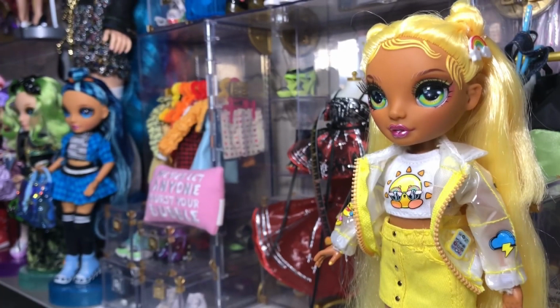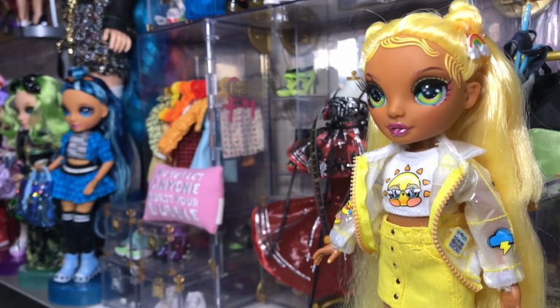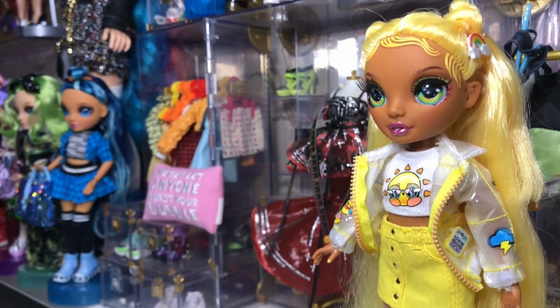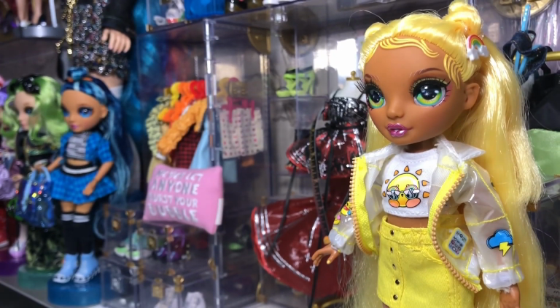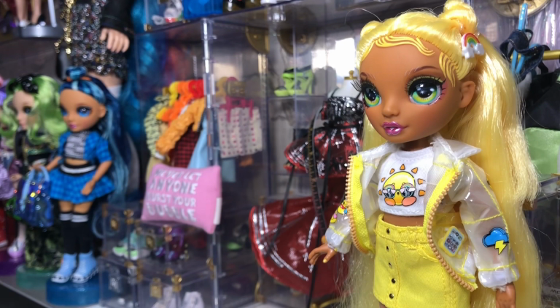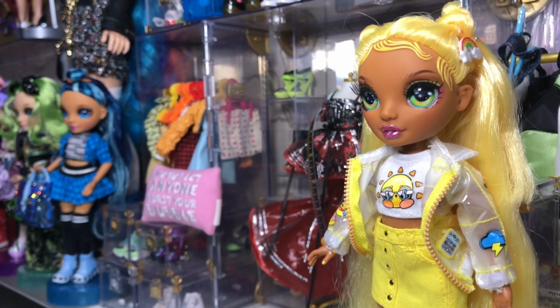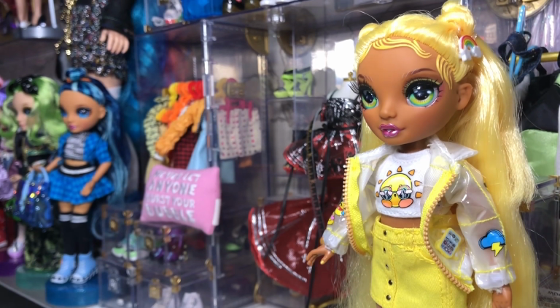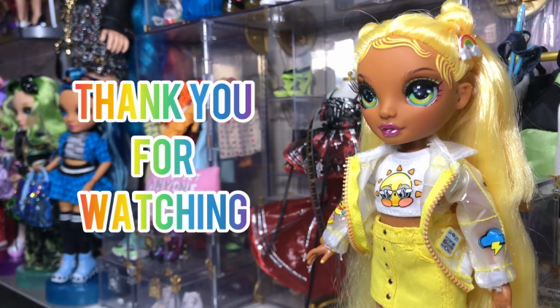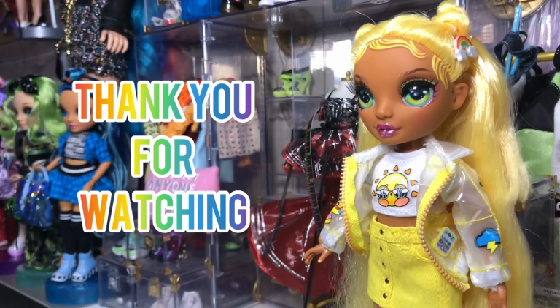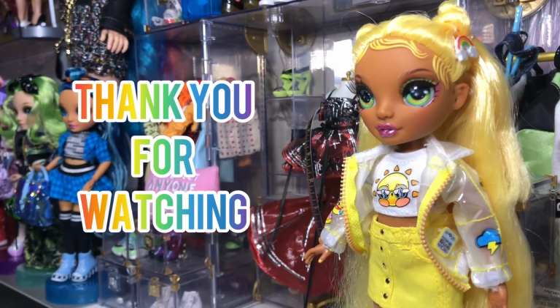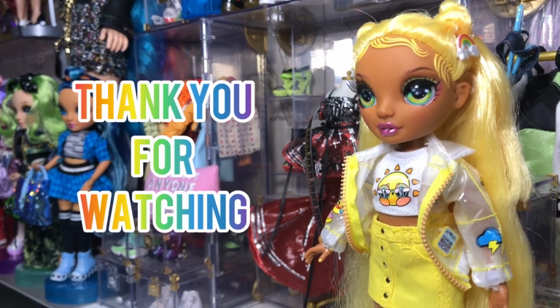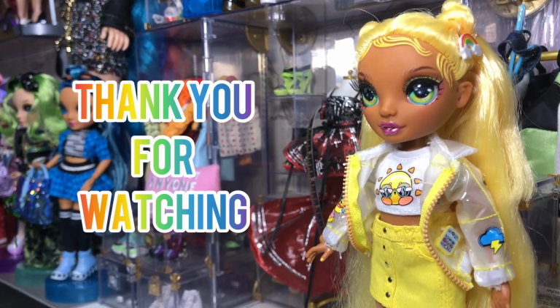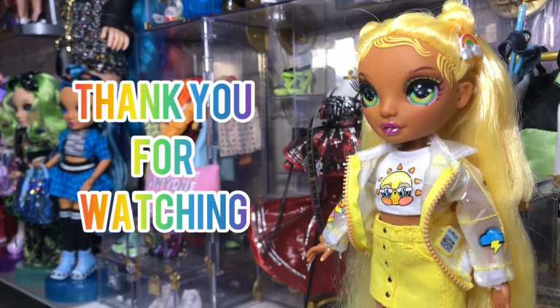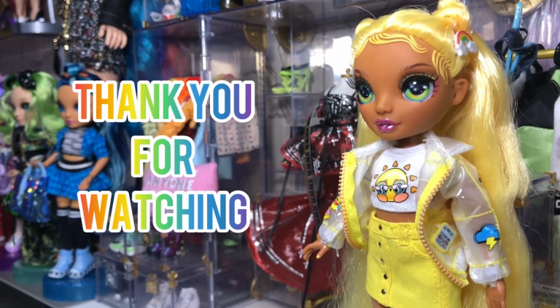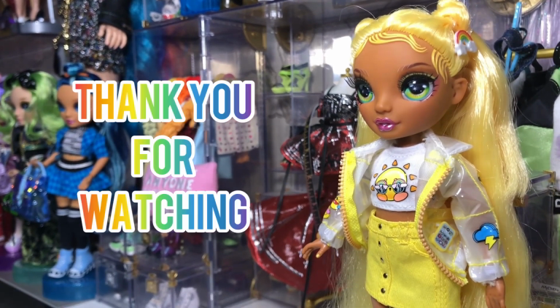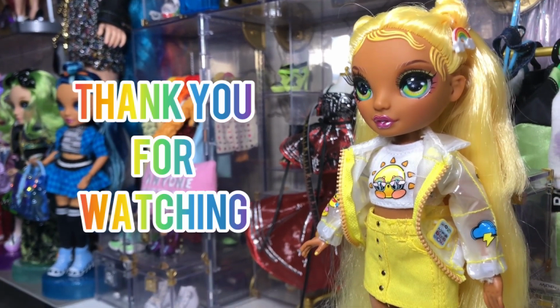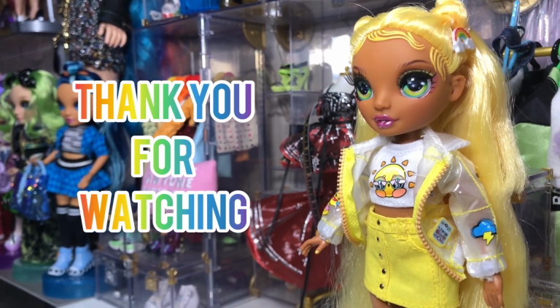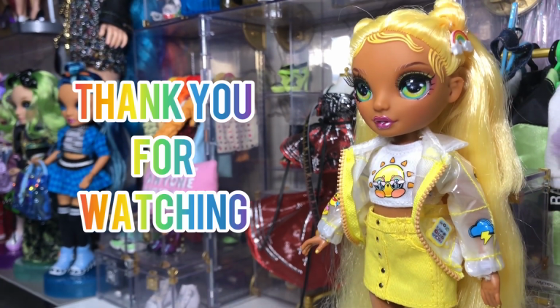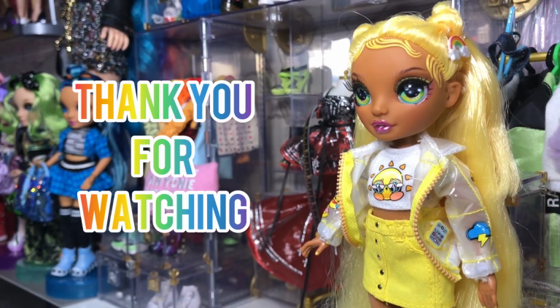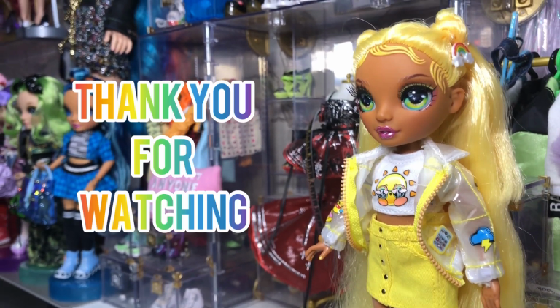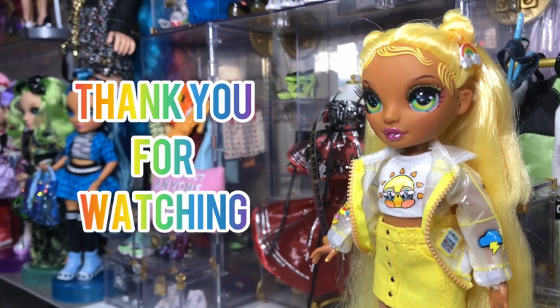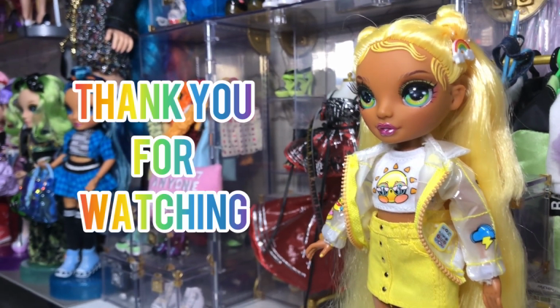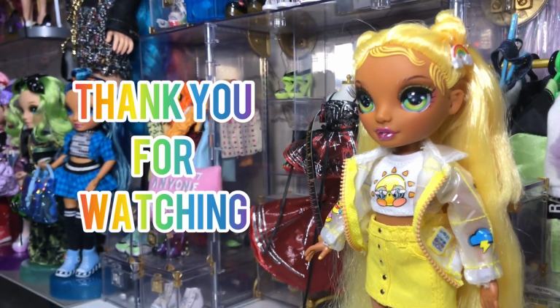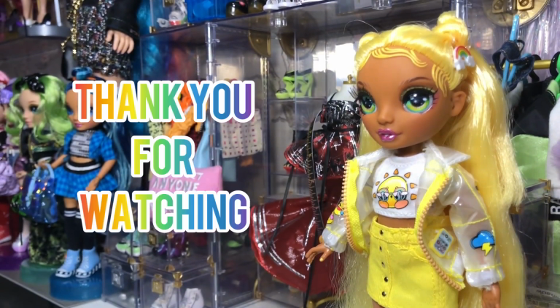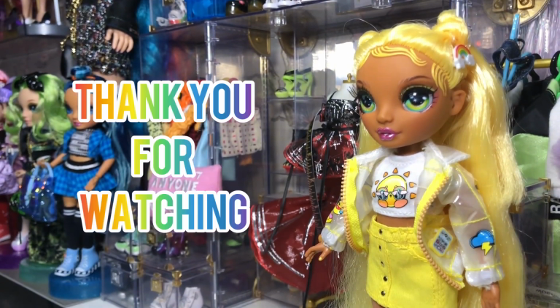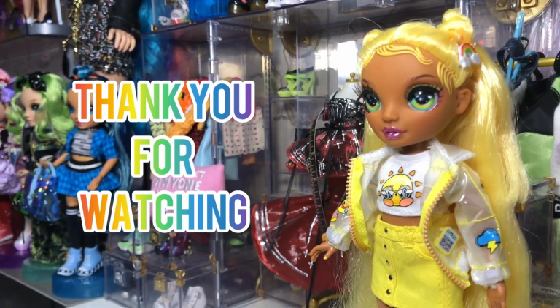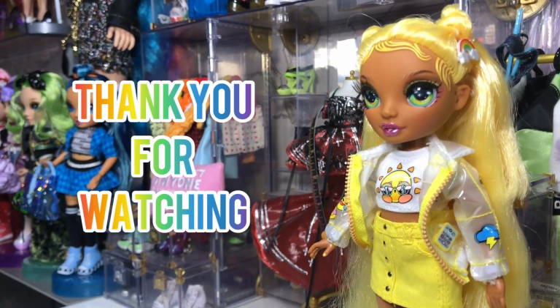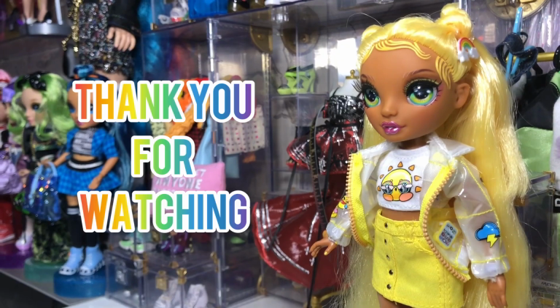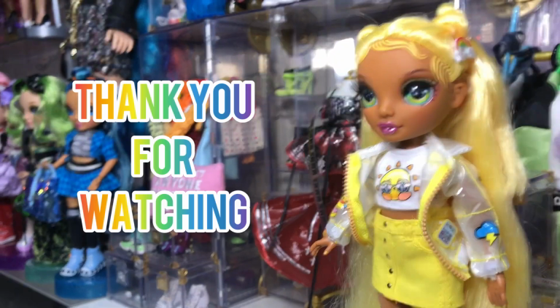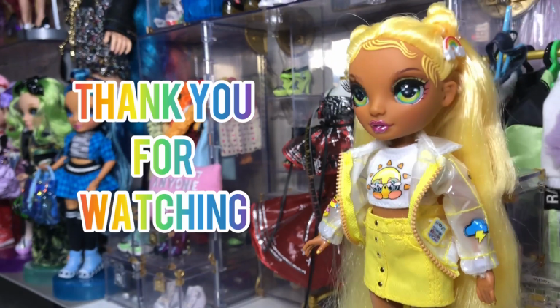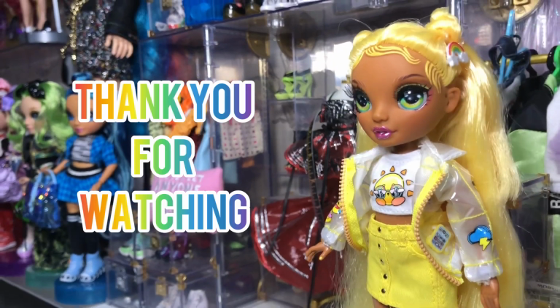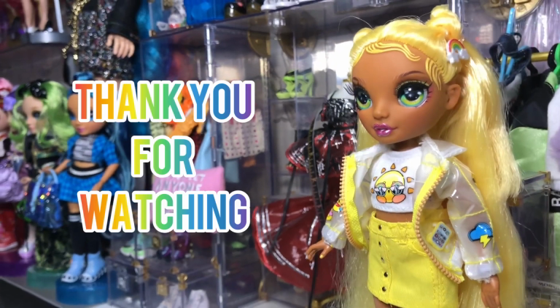Here's a look at some different angles — she's really cute. Thank you for watching, I hope you enjoyed it, and hopefully I'll make another video soon.